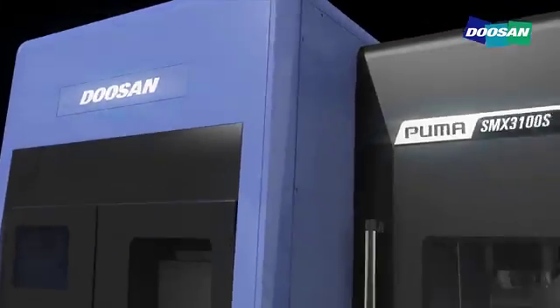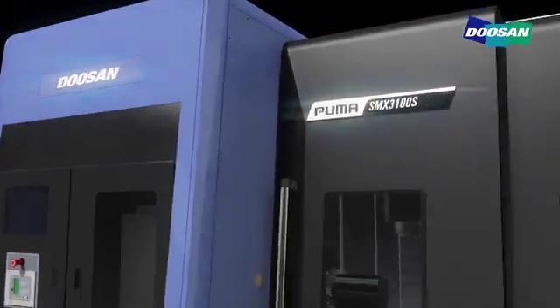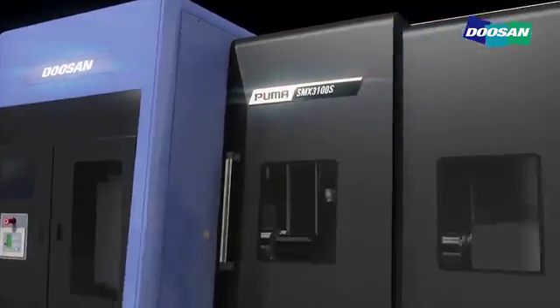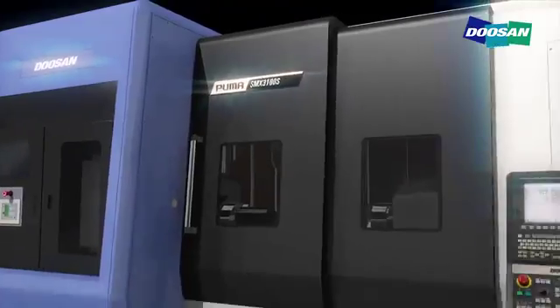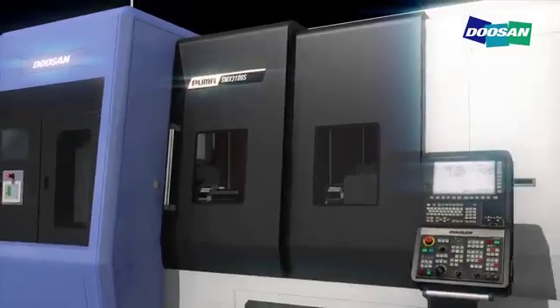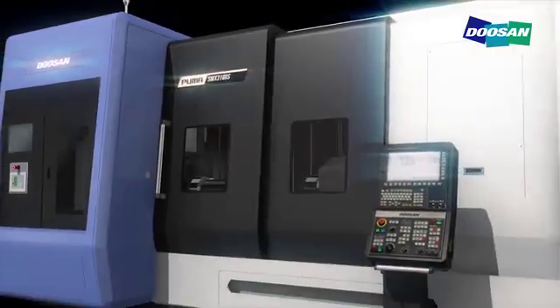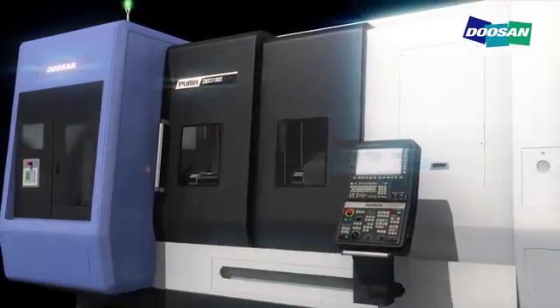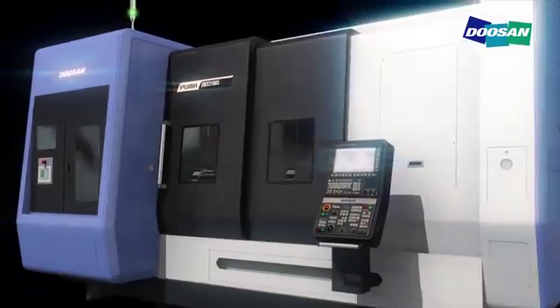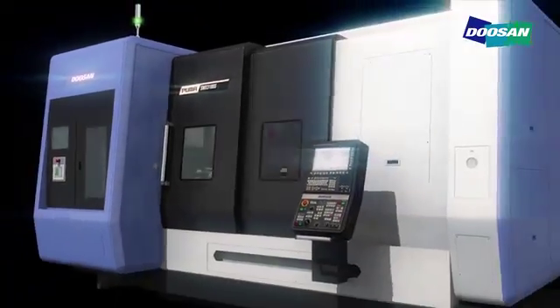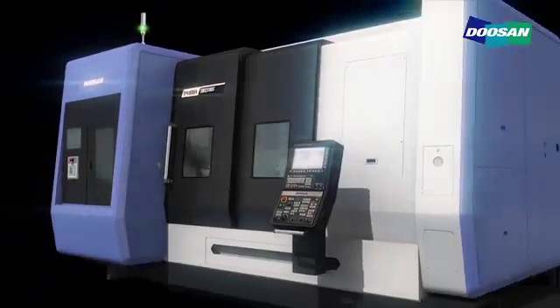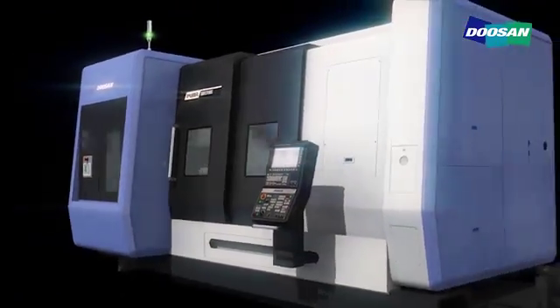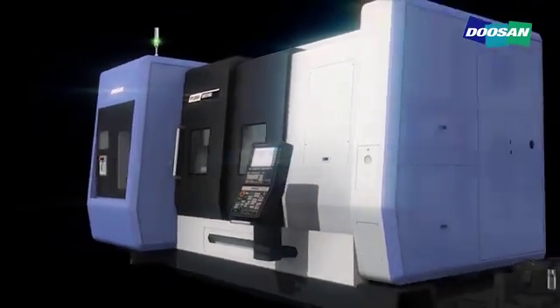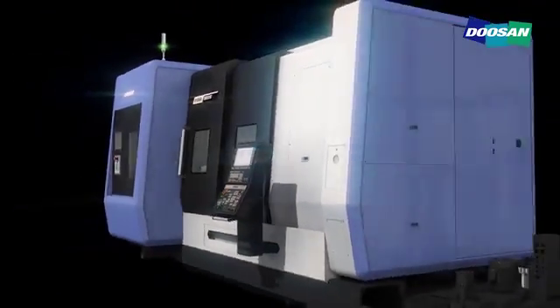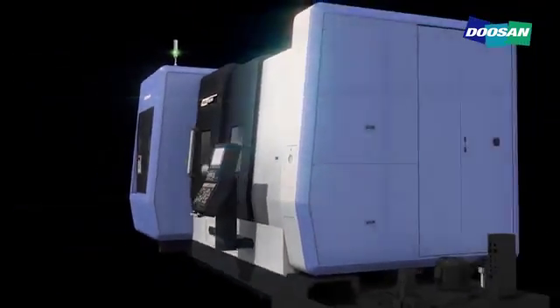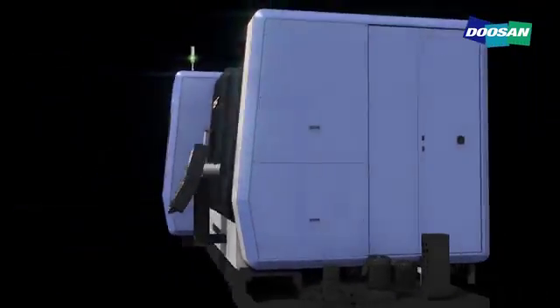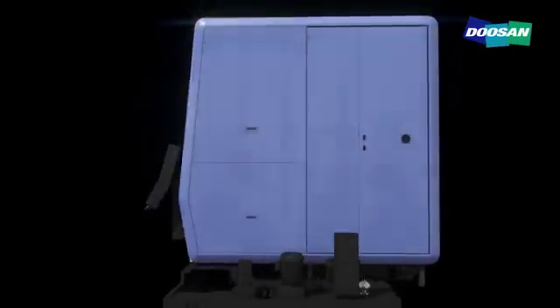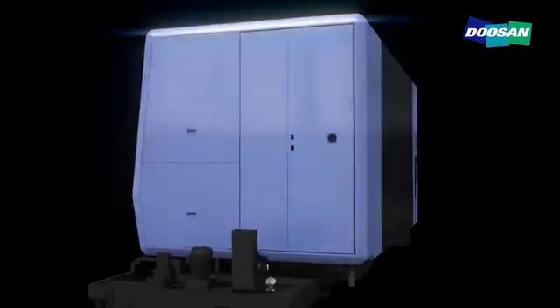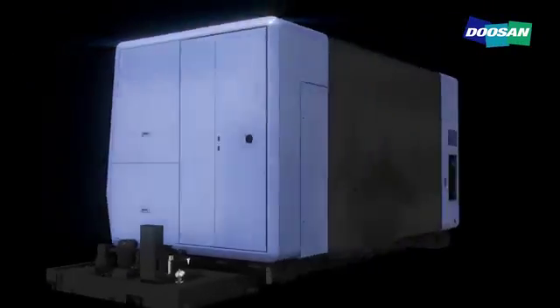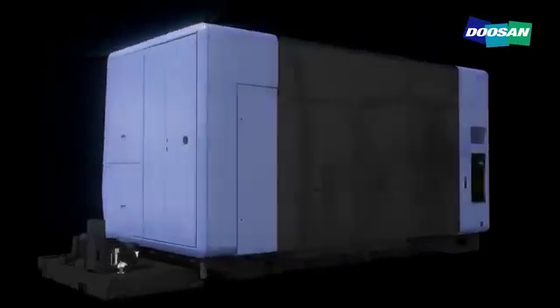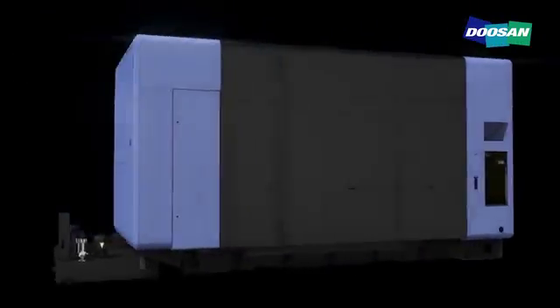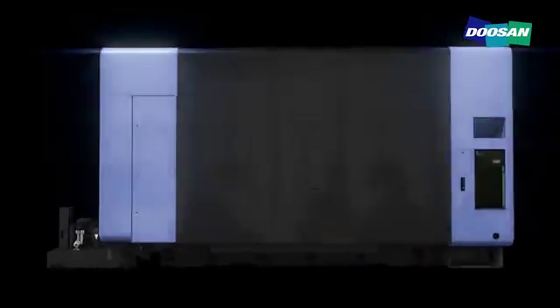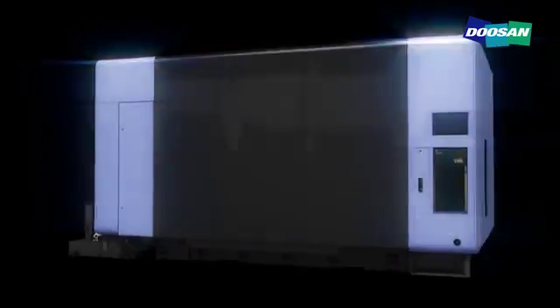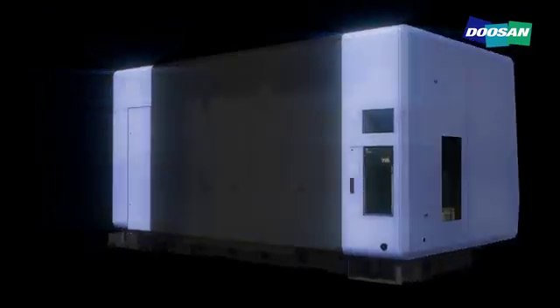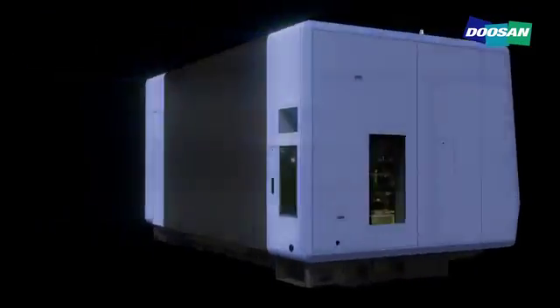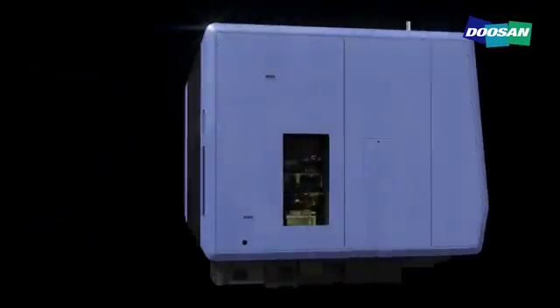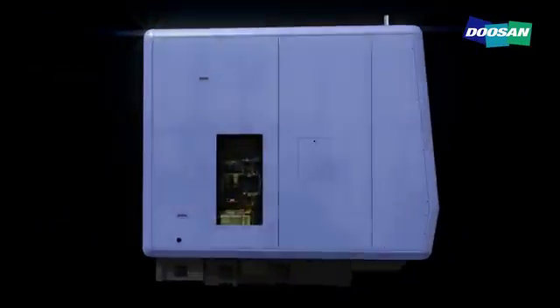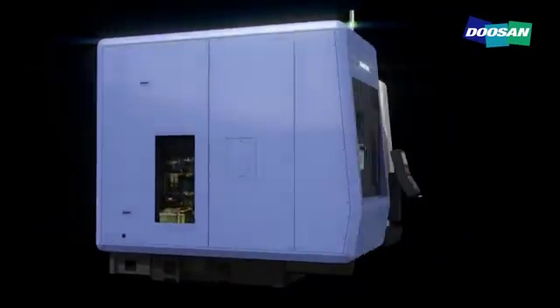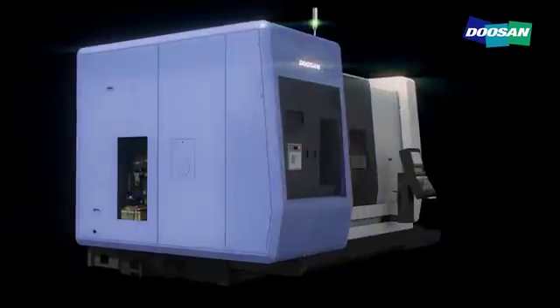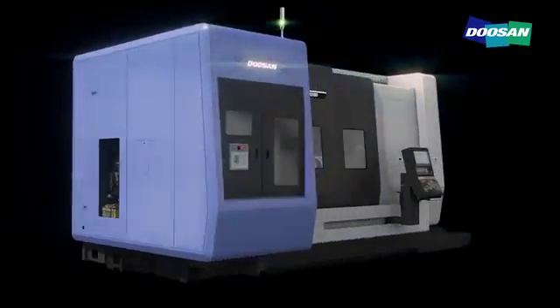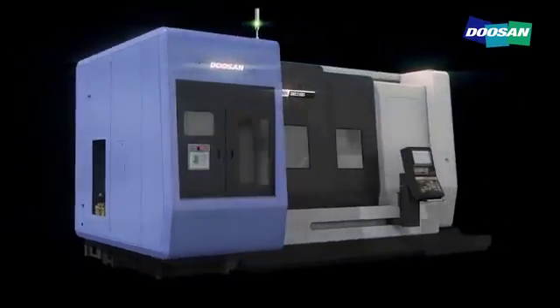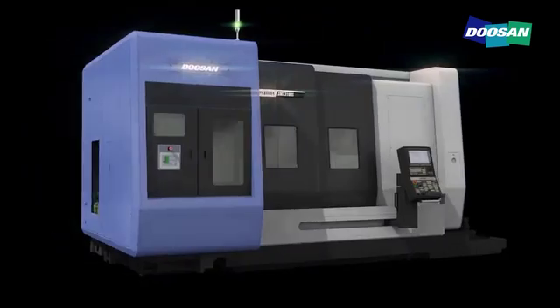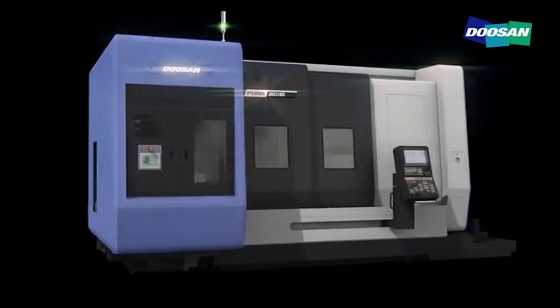High precision and enhanced convenience — complex machining centers of the Puma SMX series.